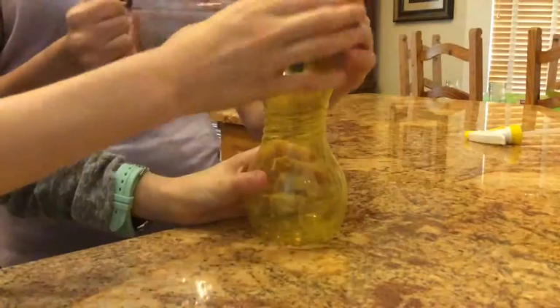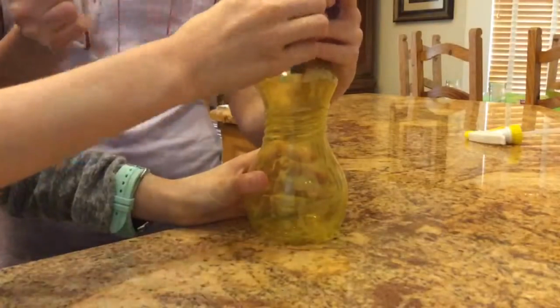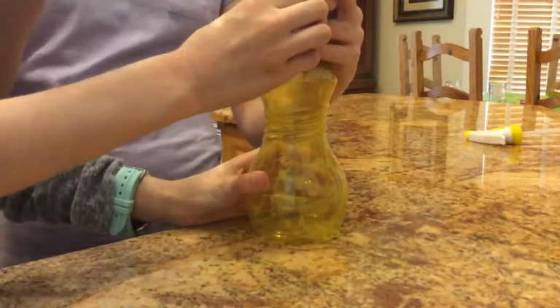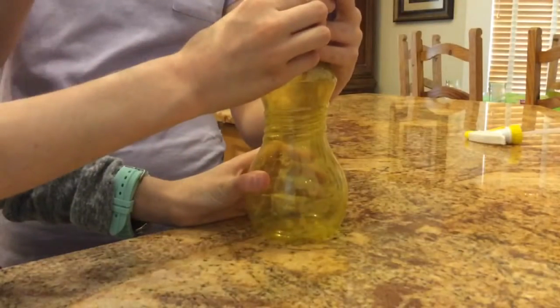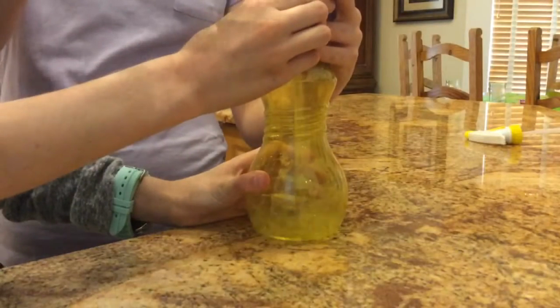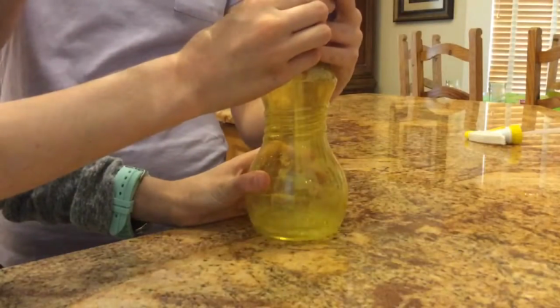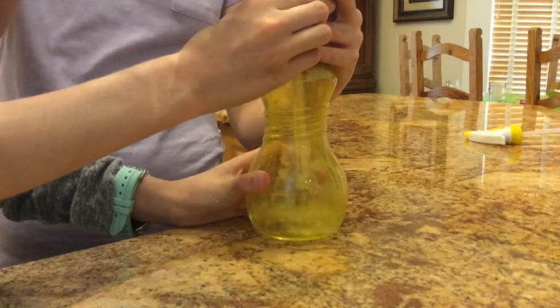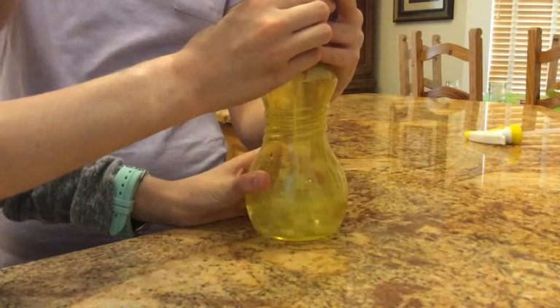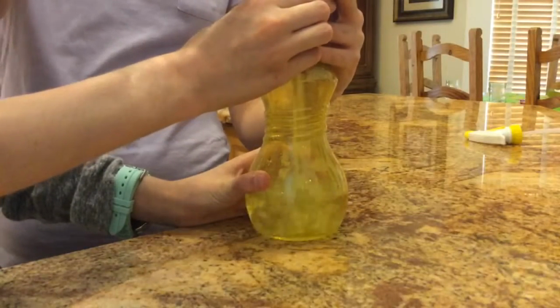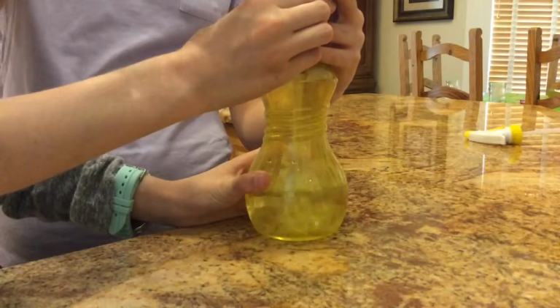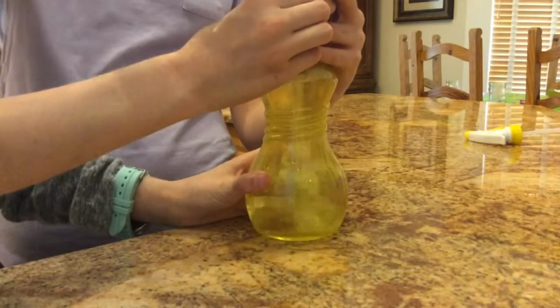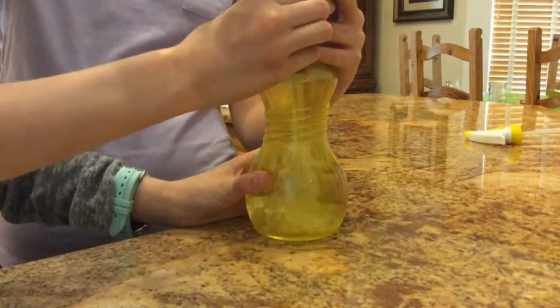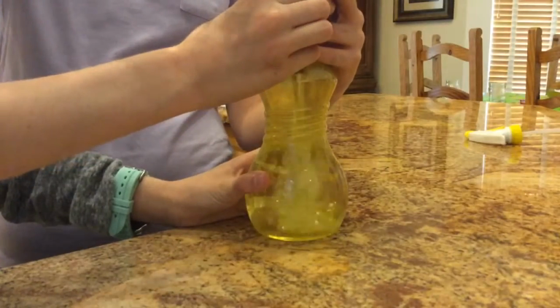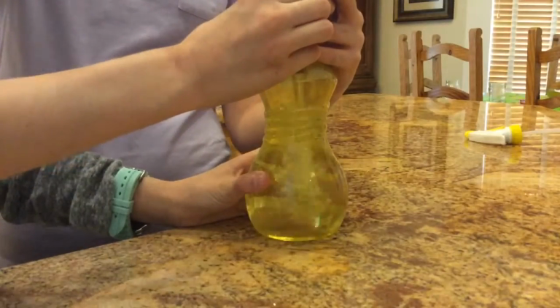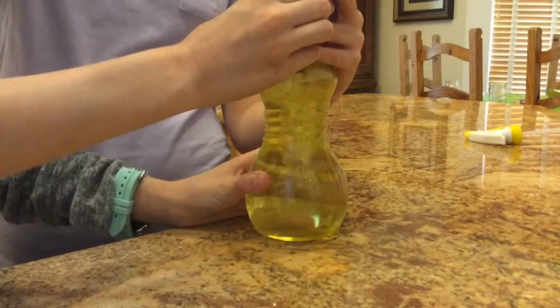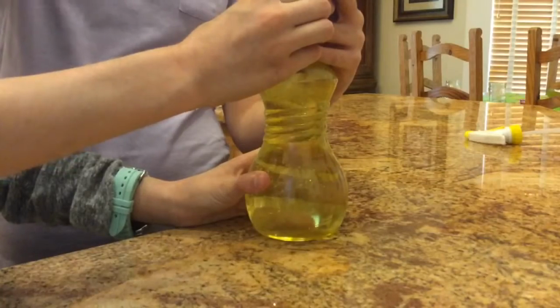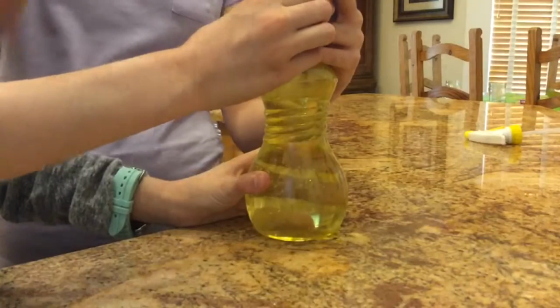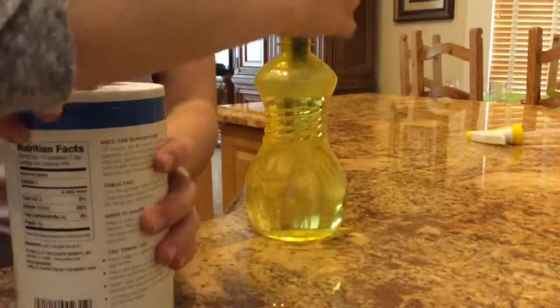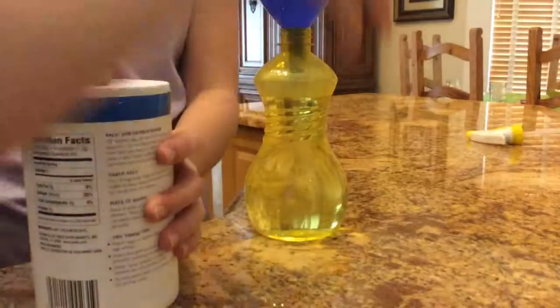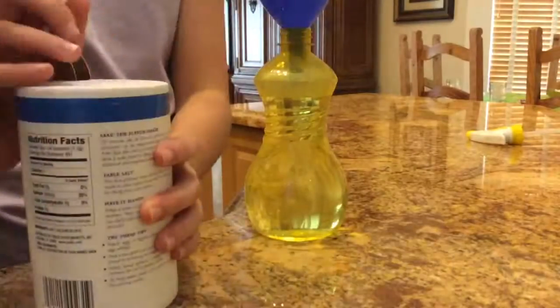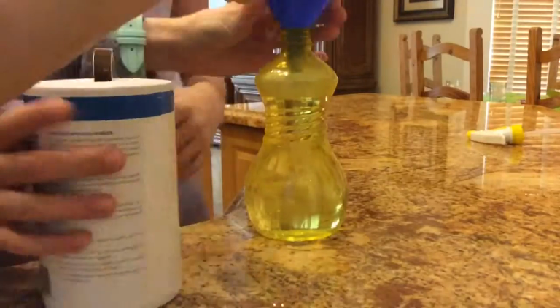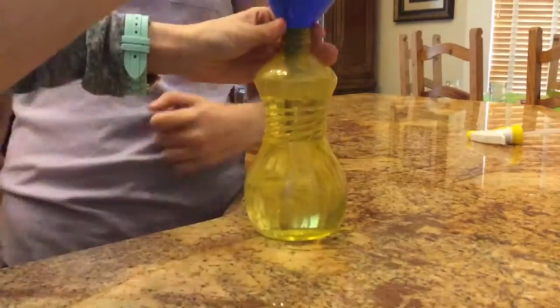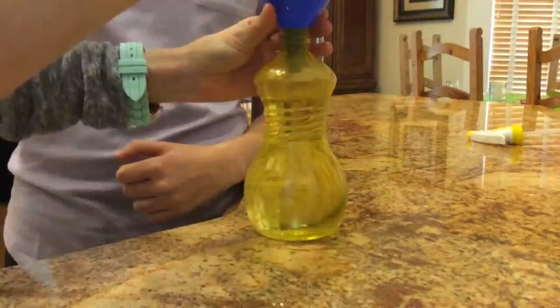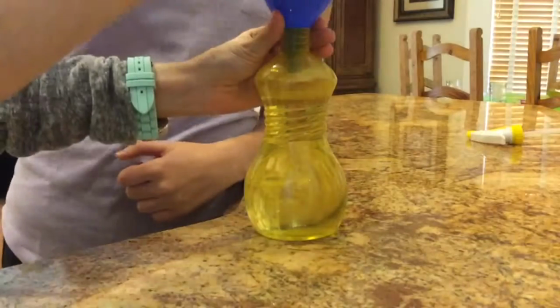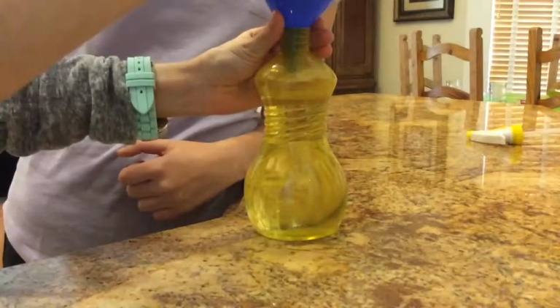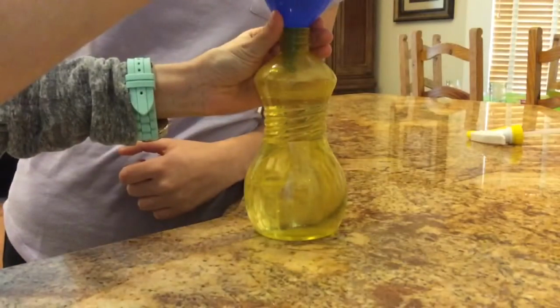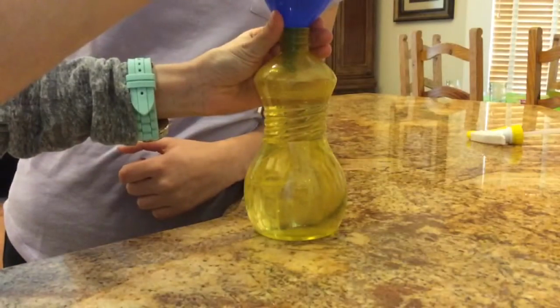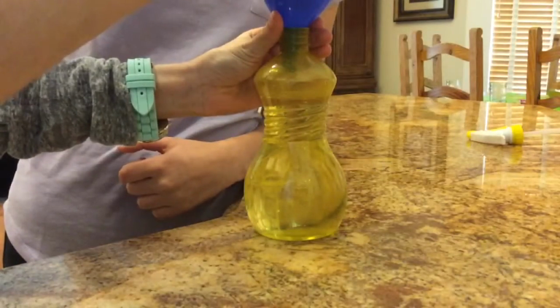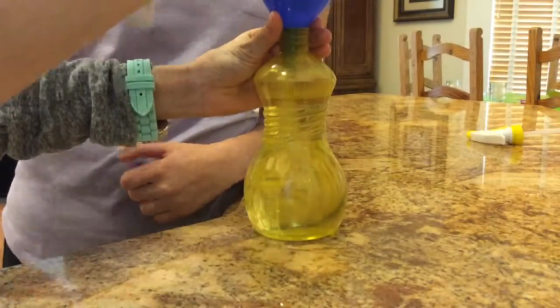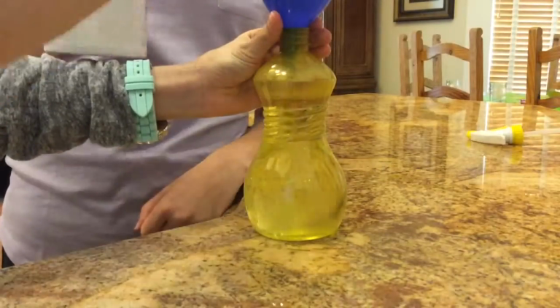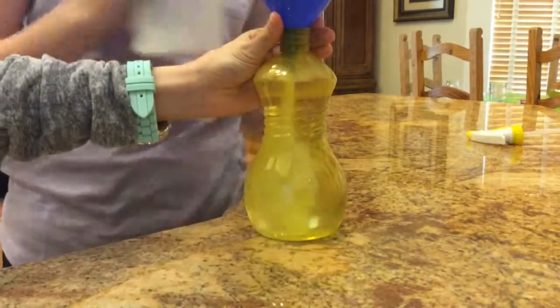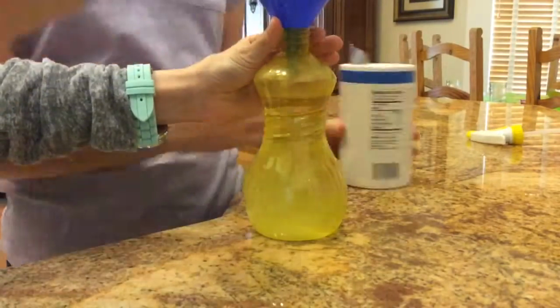Start by pouring all of the hot water into the spray bottle using a funnel. Next, pour in the salt through the funnel as well.